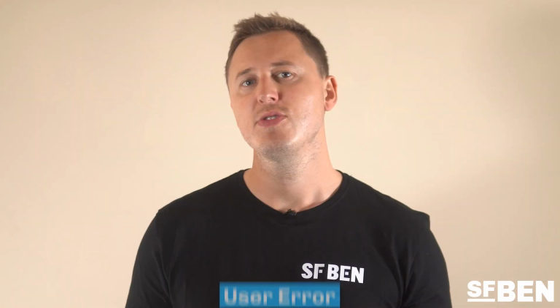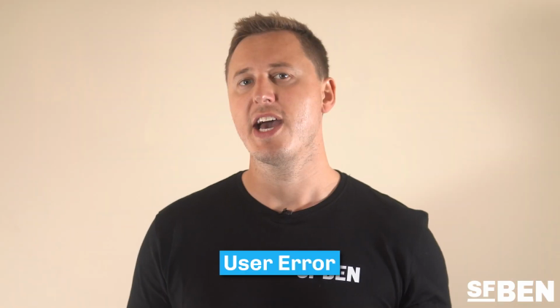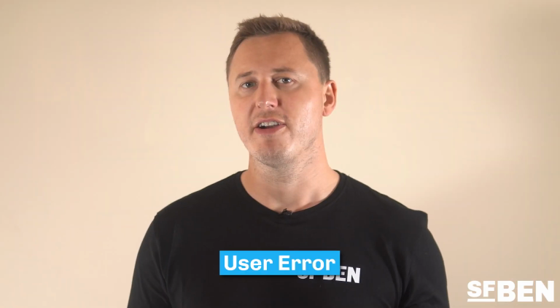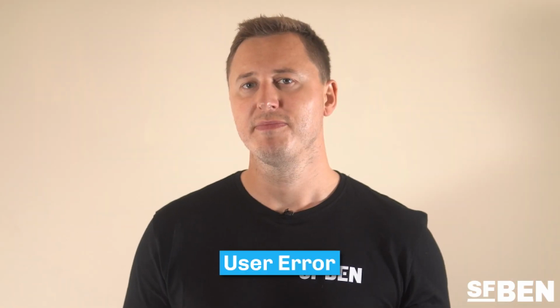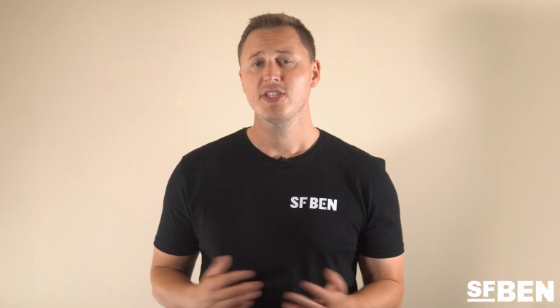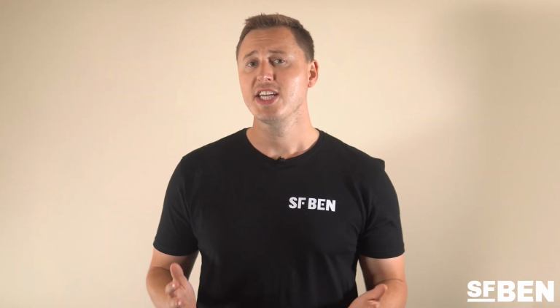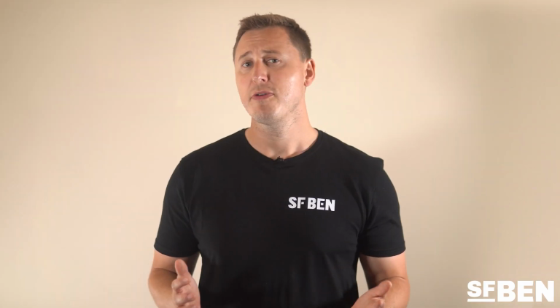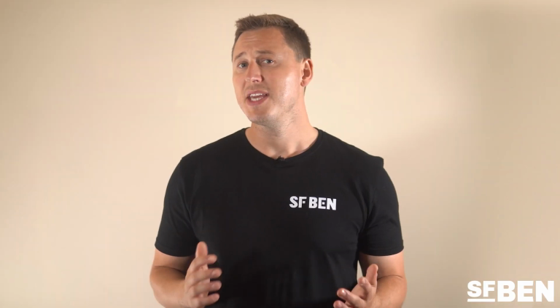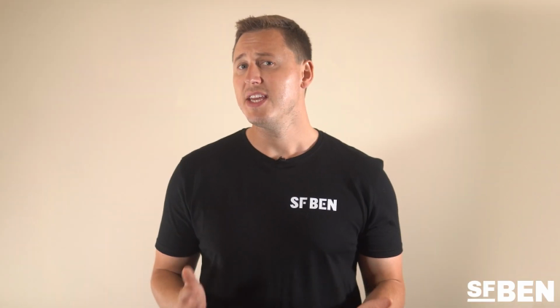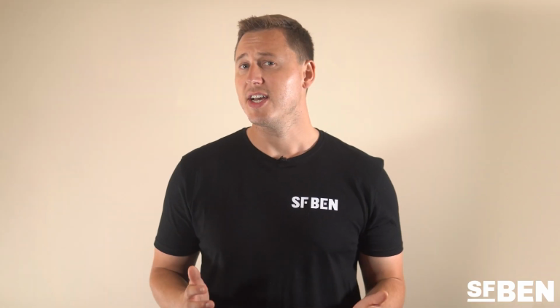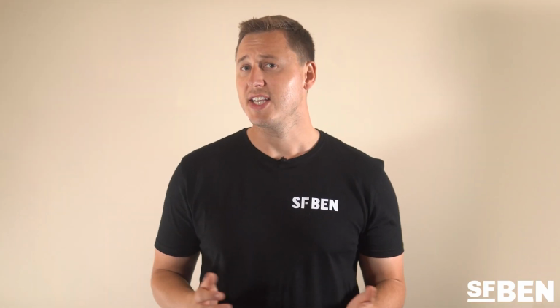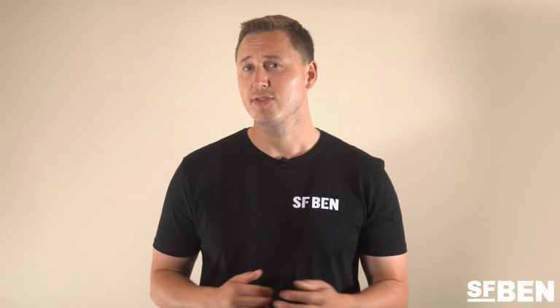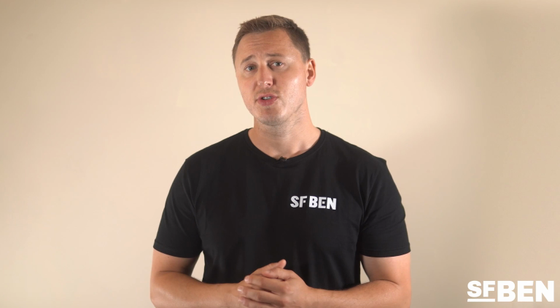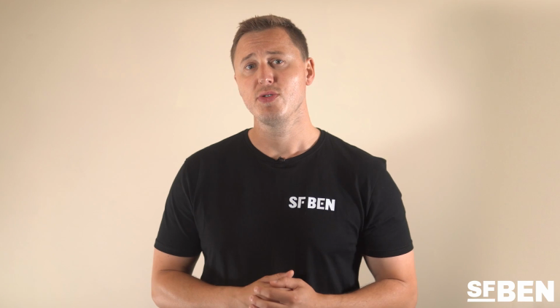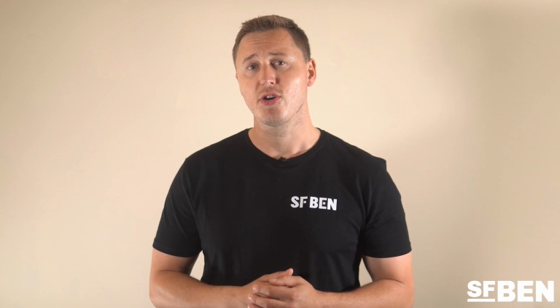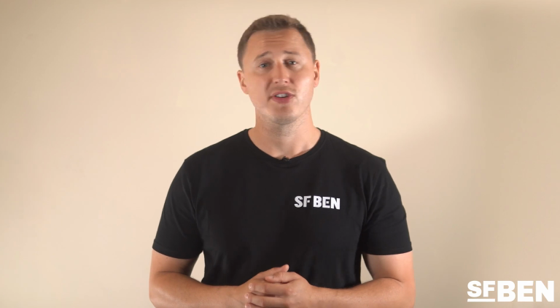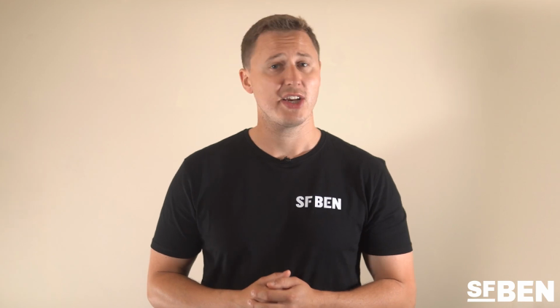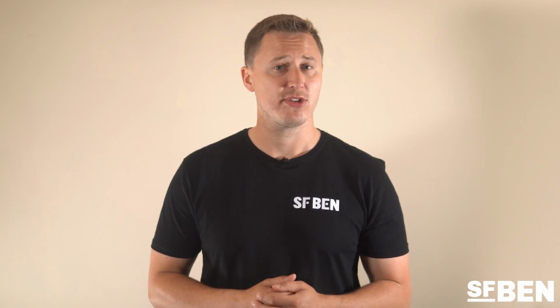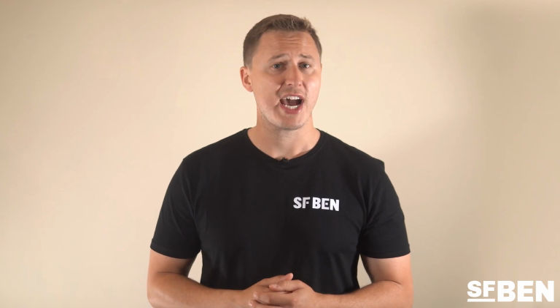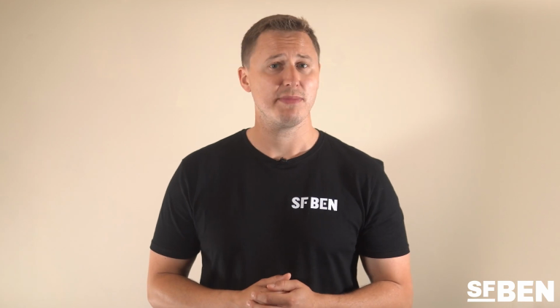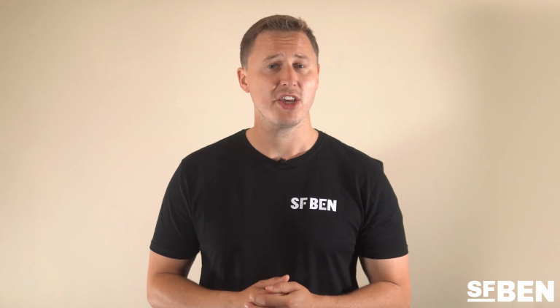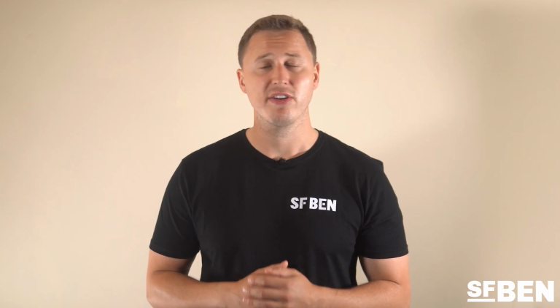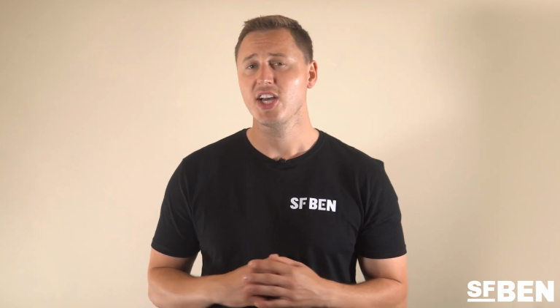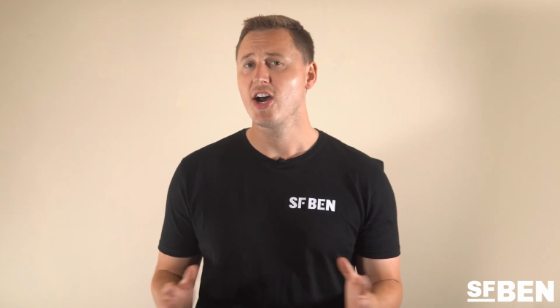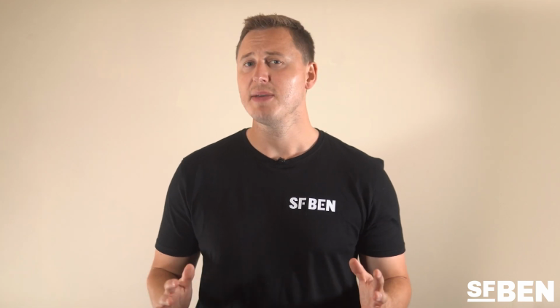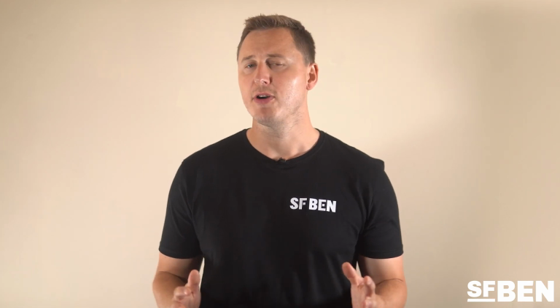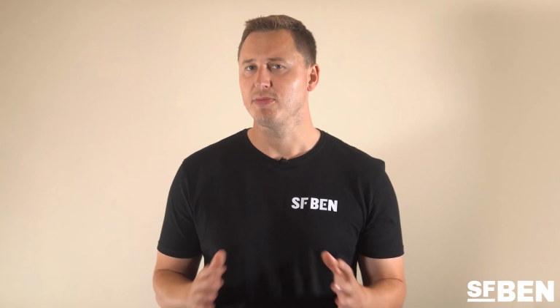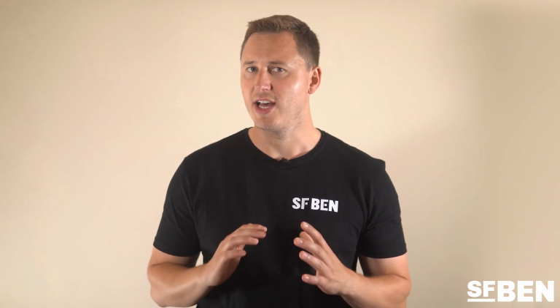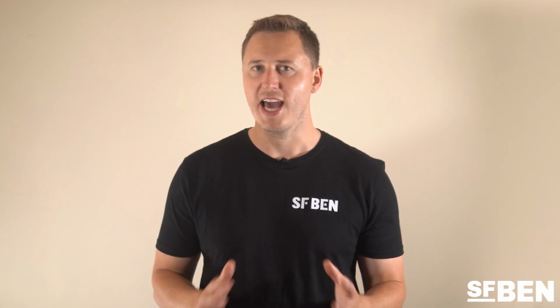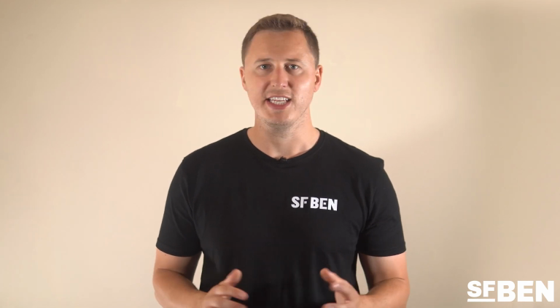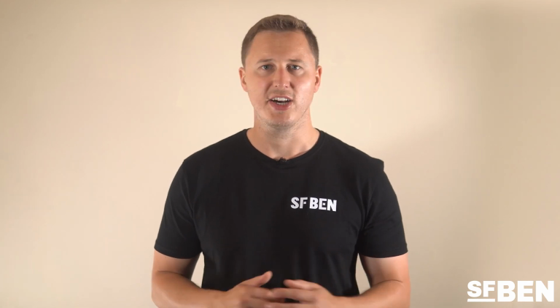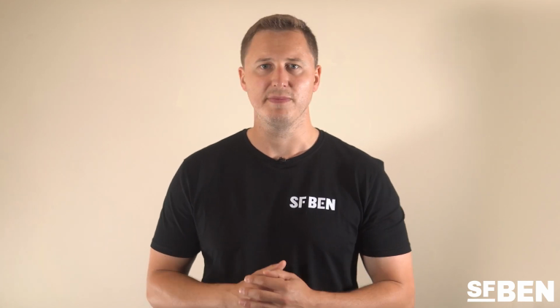User error: mistakes from either a Salesforce user or a Salesforce admin are entirely possible at any time.